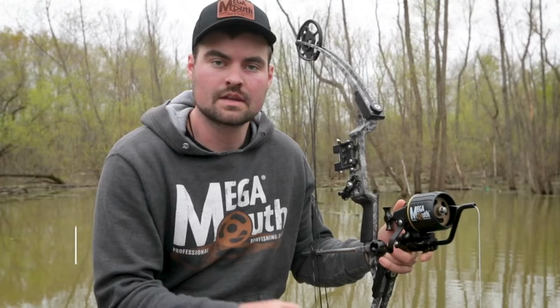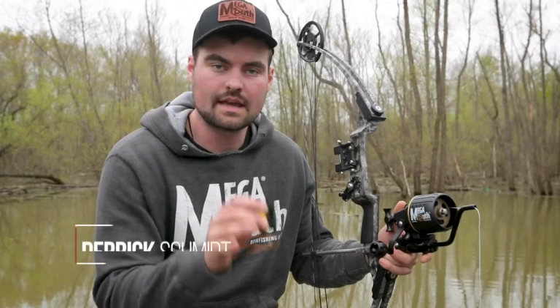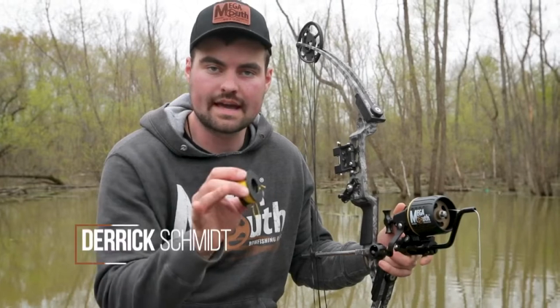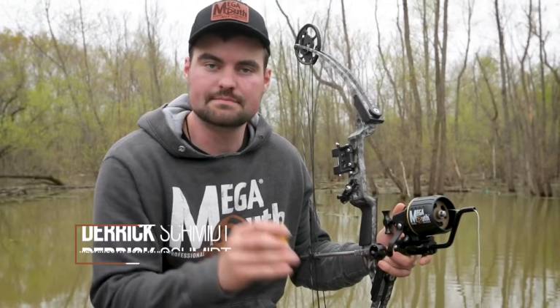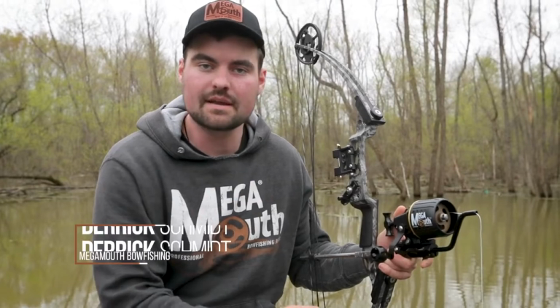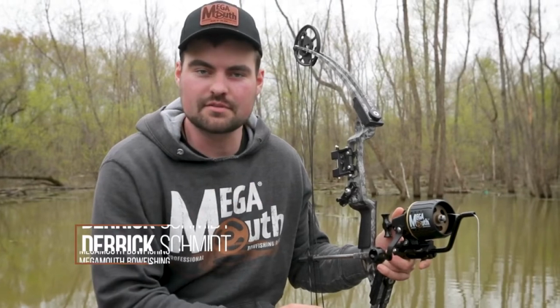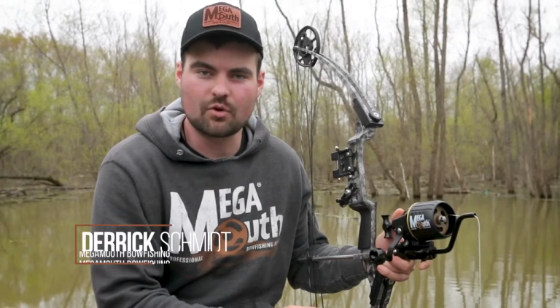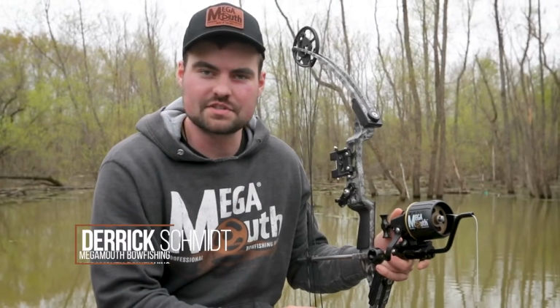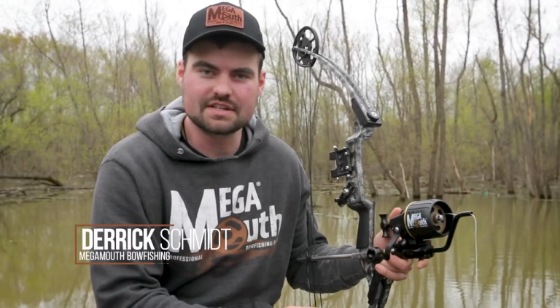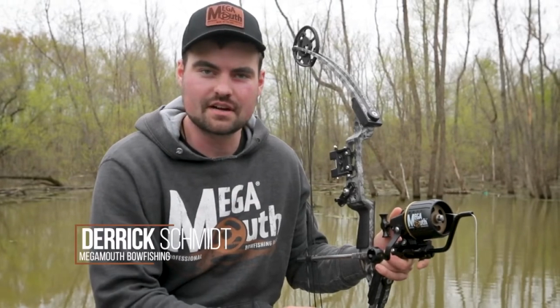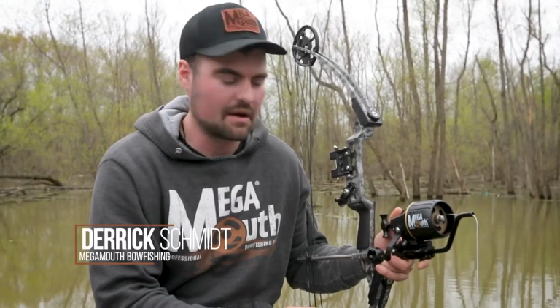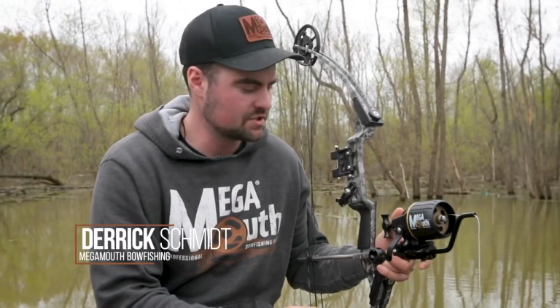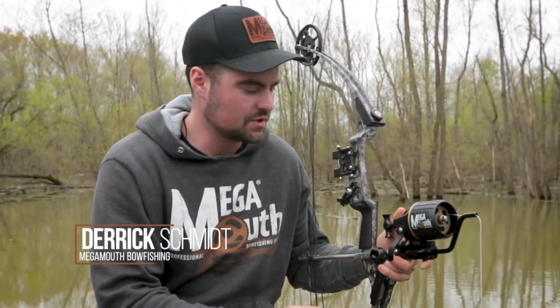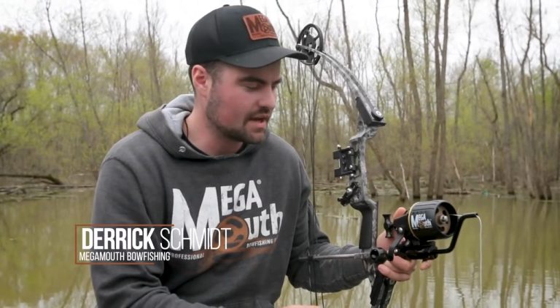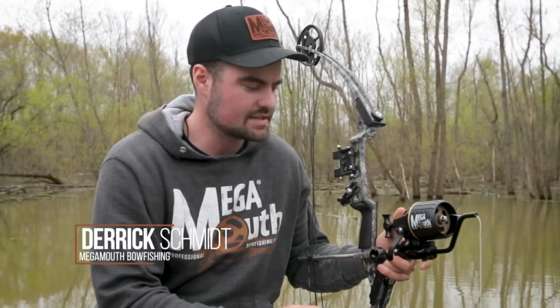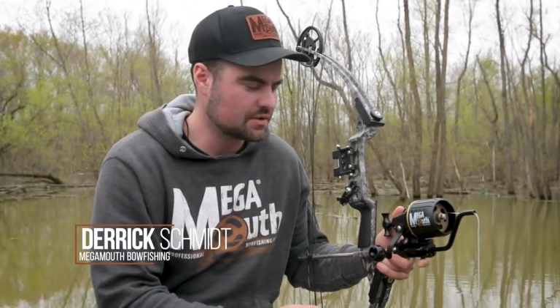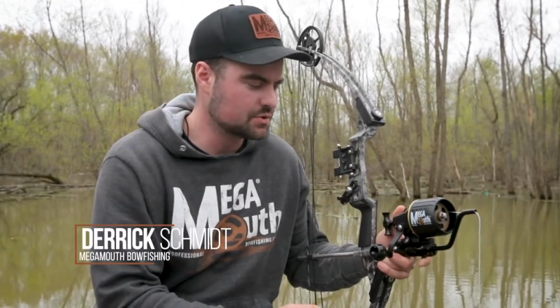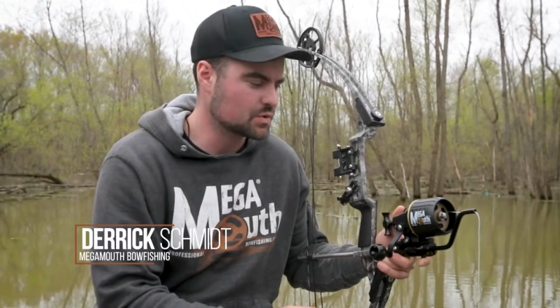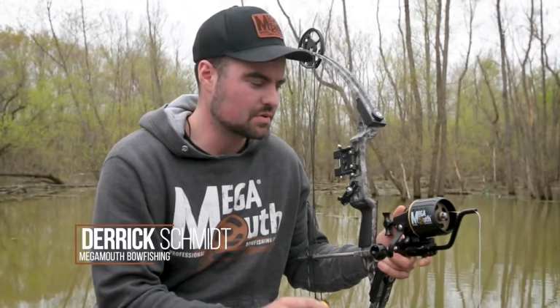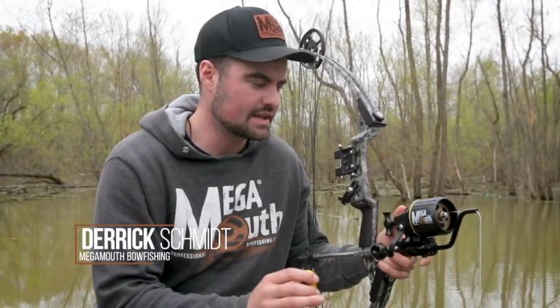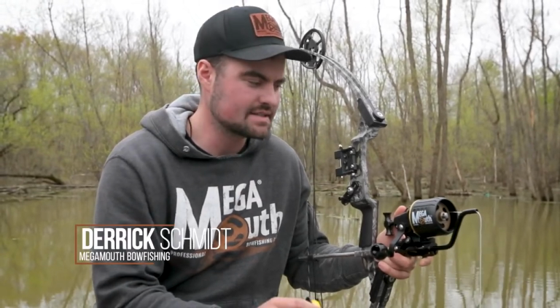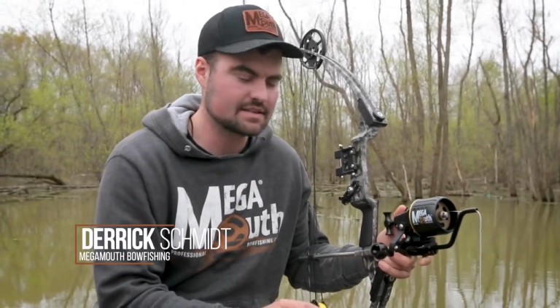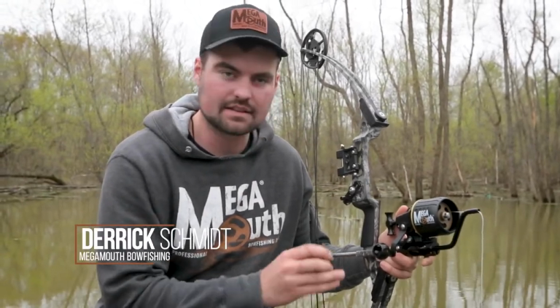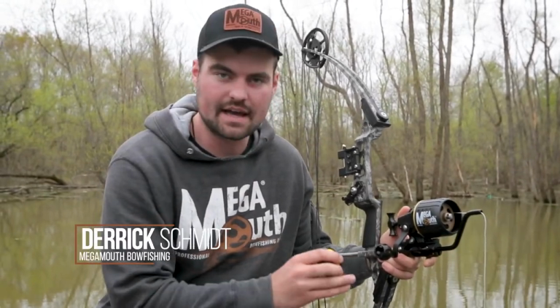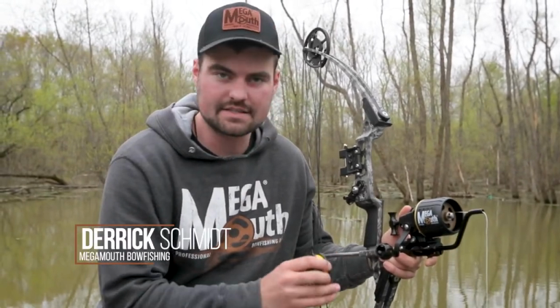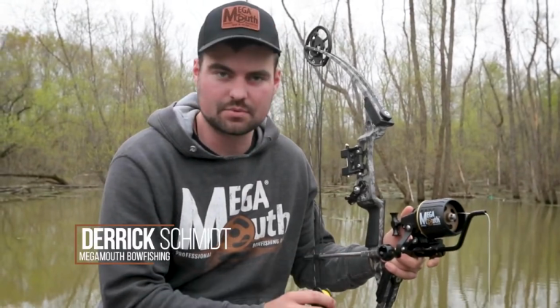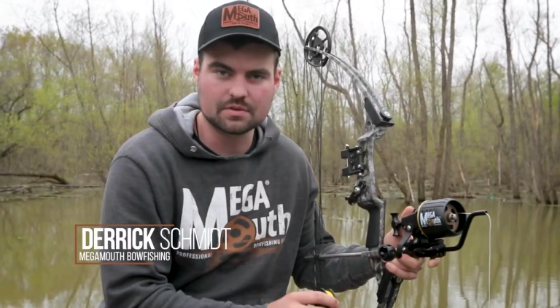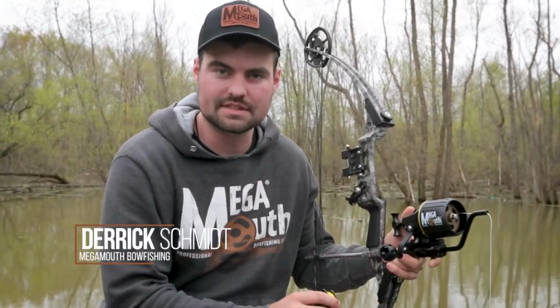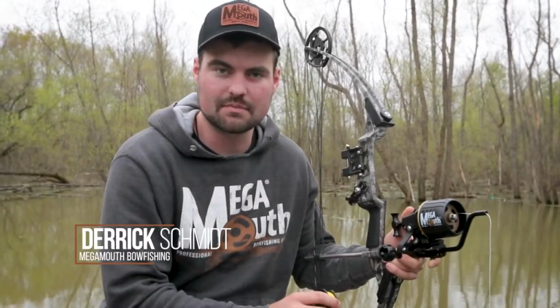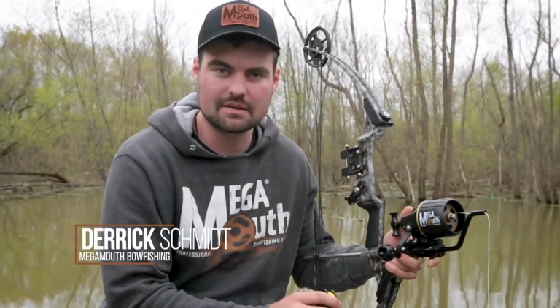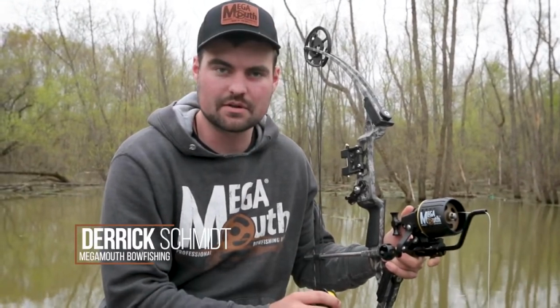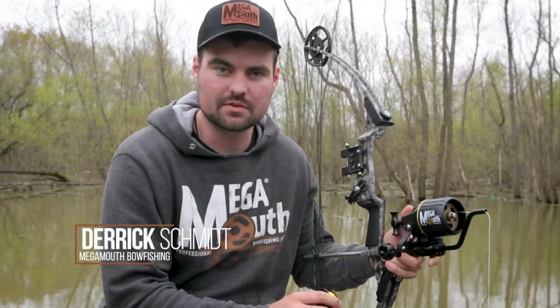Hey guys, Megamouth Bowfishing here. I'm gonna show you guys how to replace the line spools in your Megamouth reel.